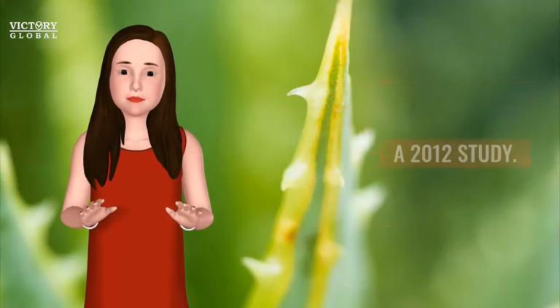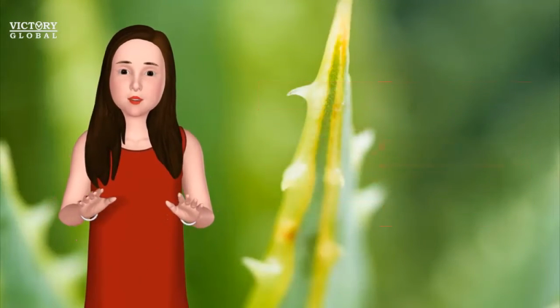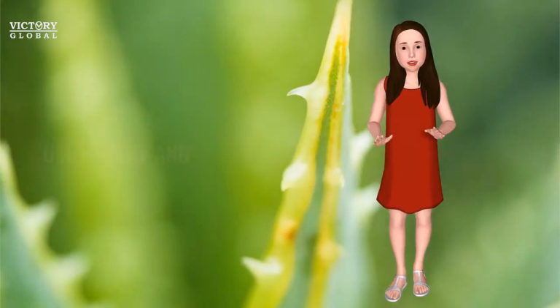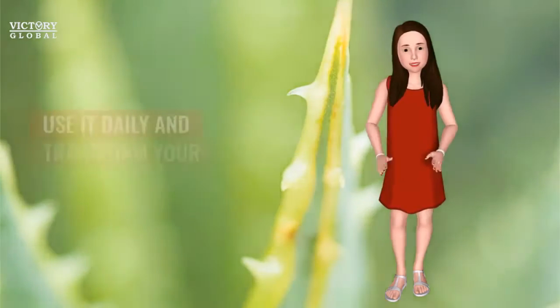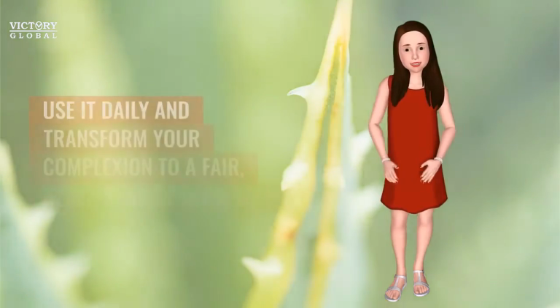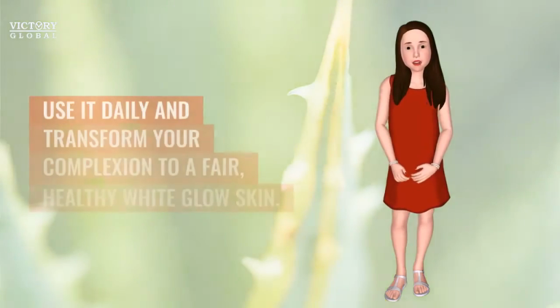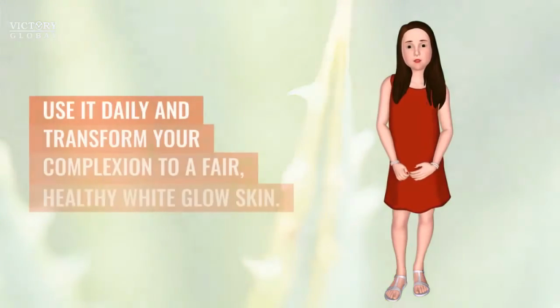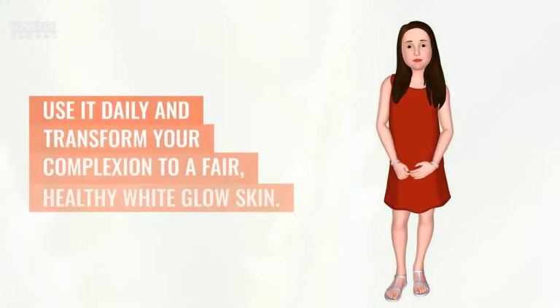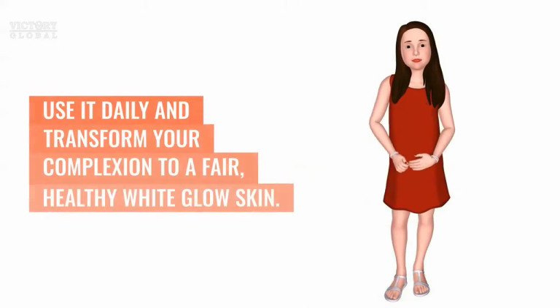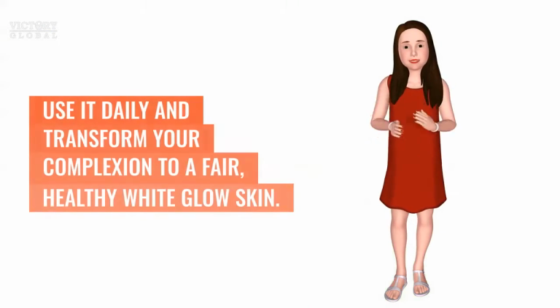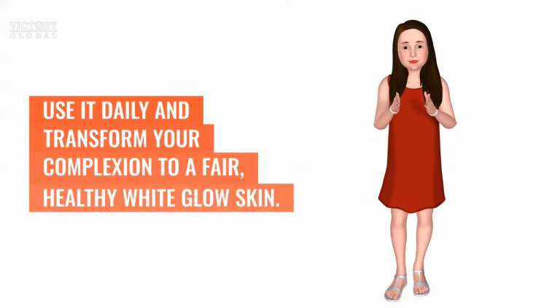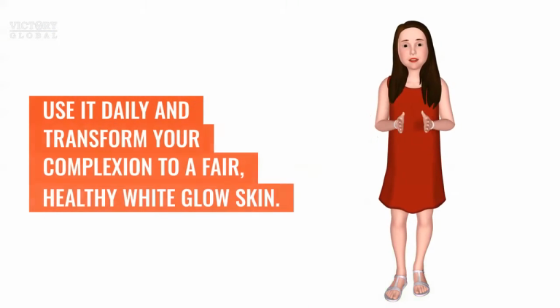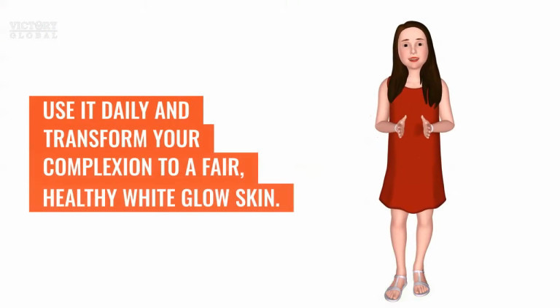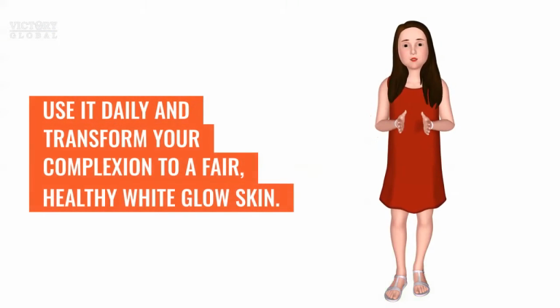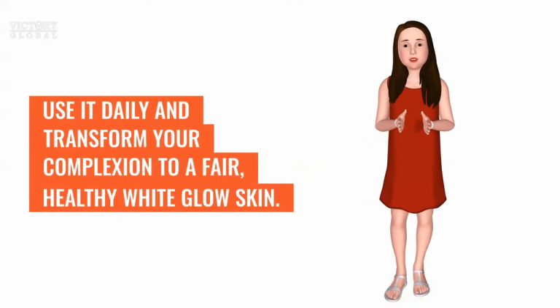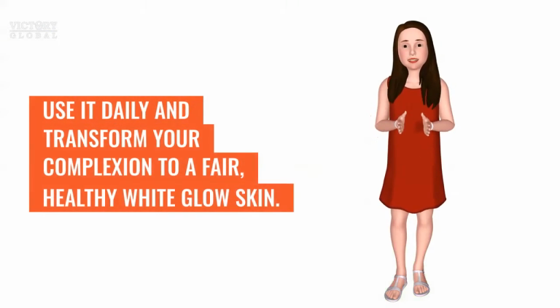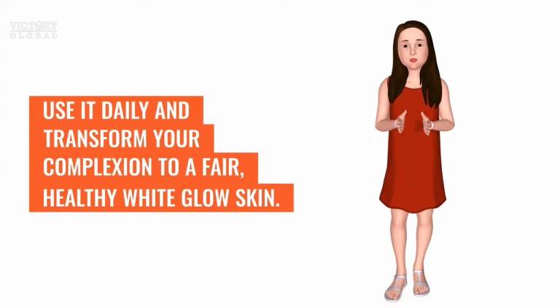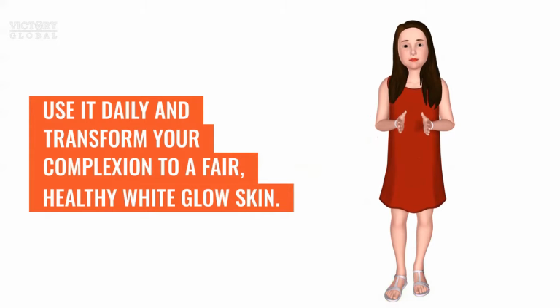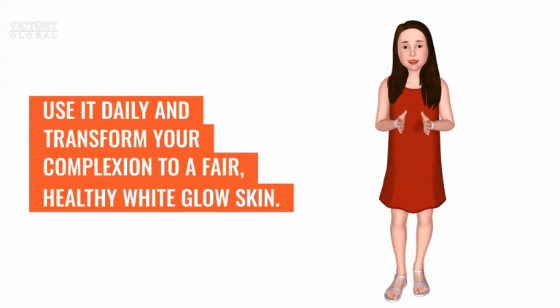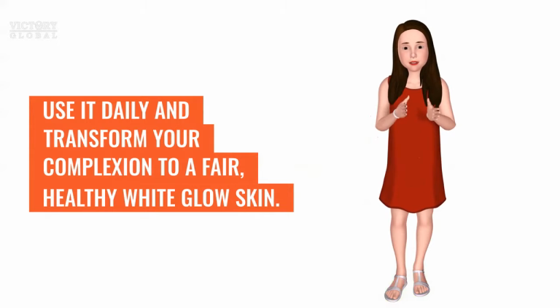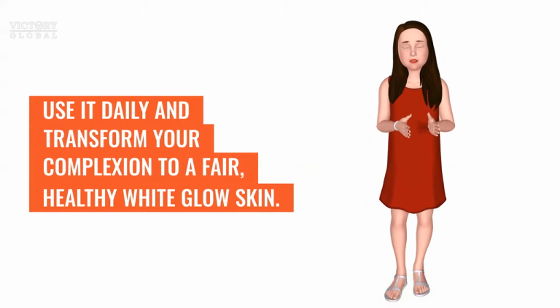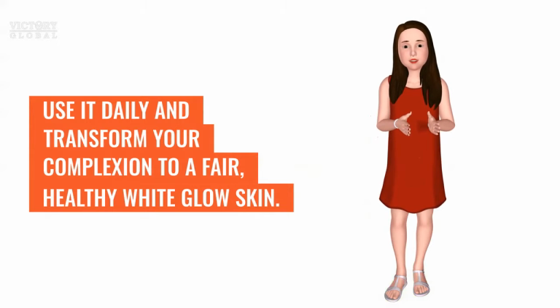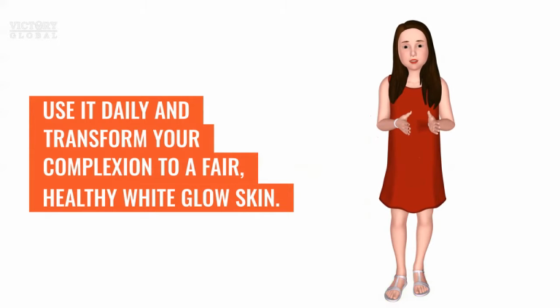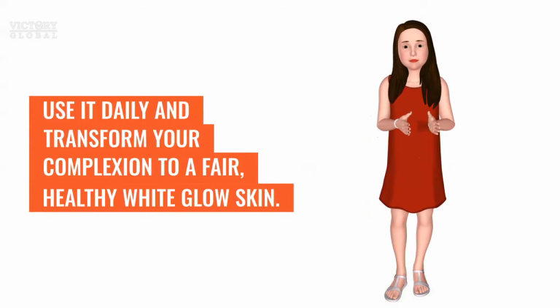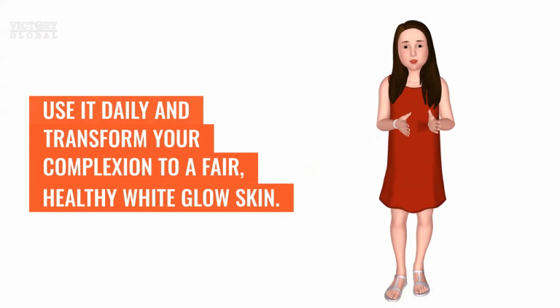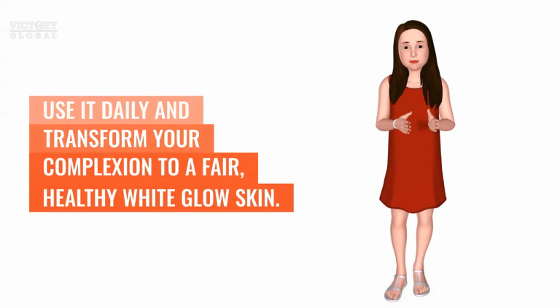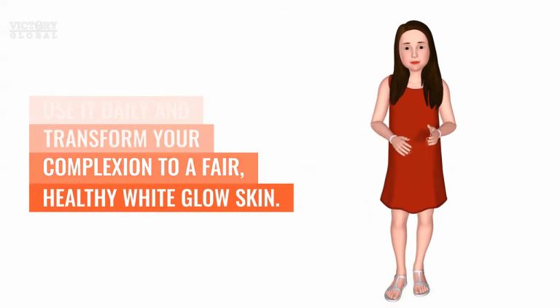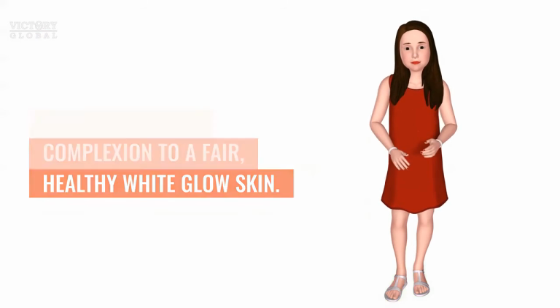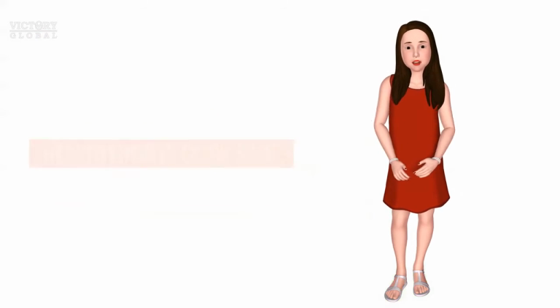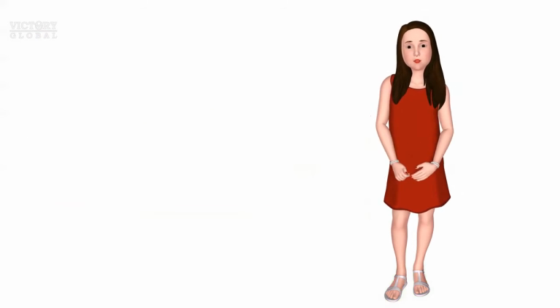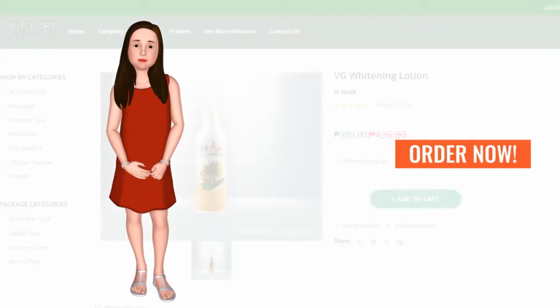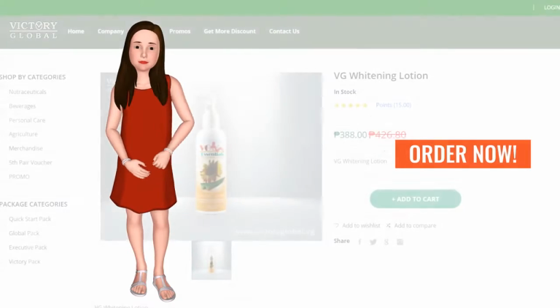Use it daily and transform your complexion to a fair, healthy white glow skin. Order now.